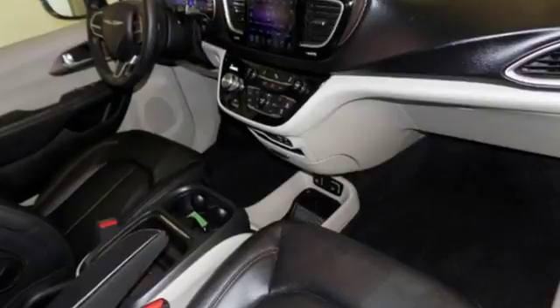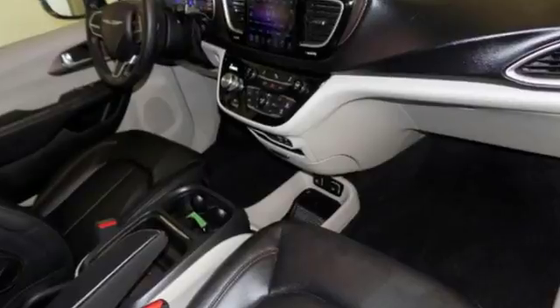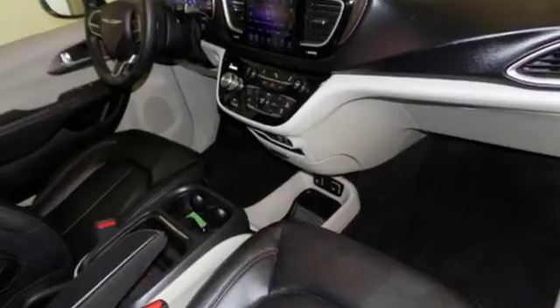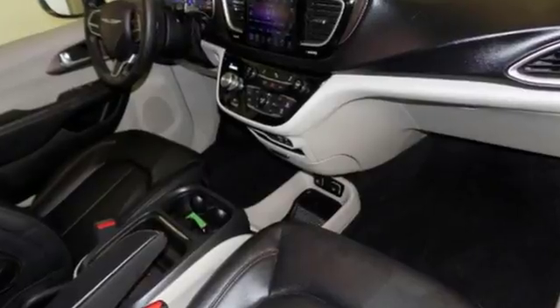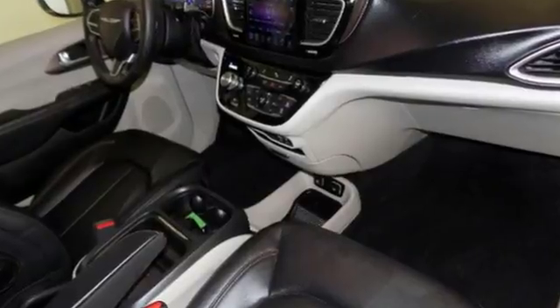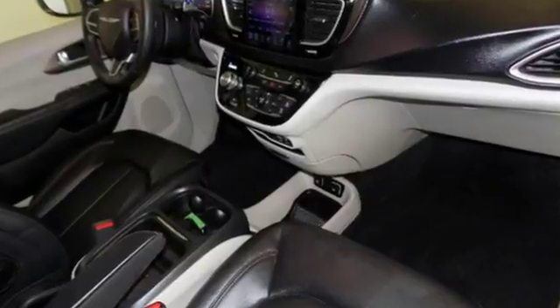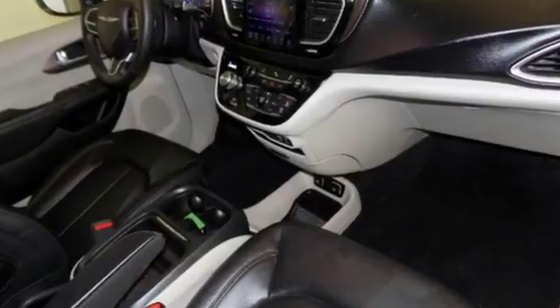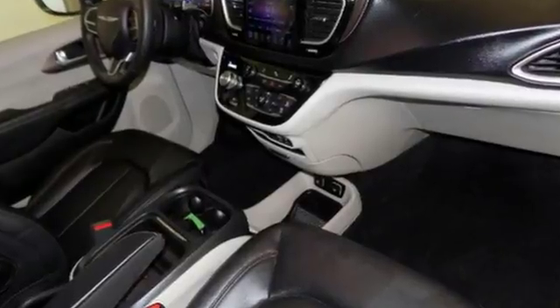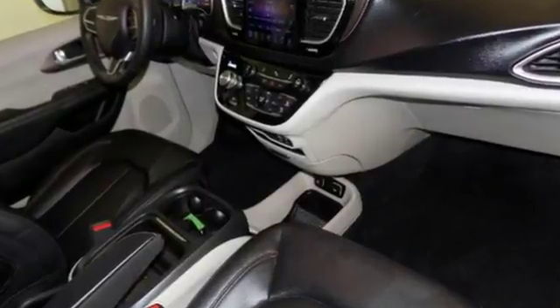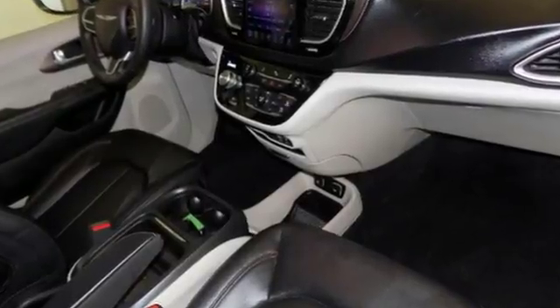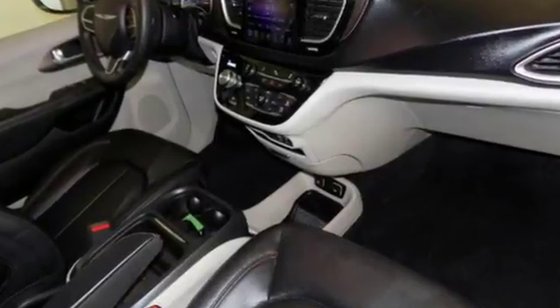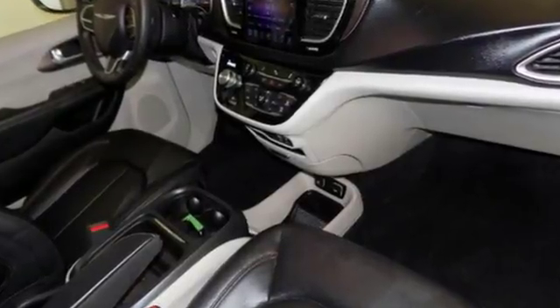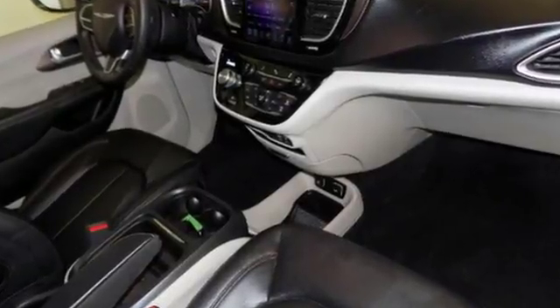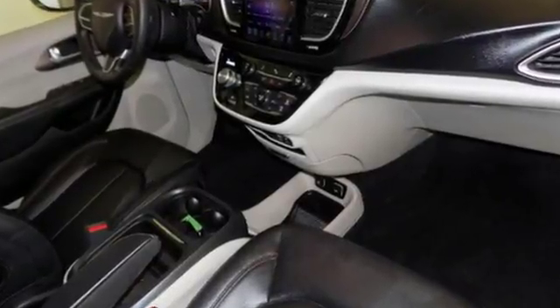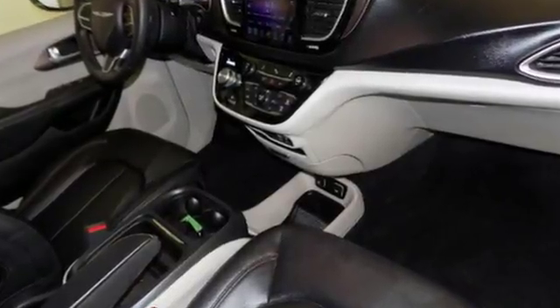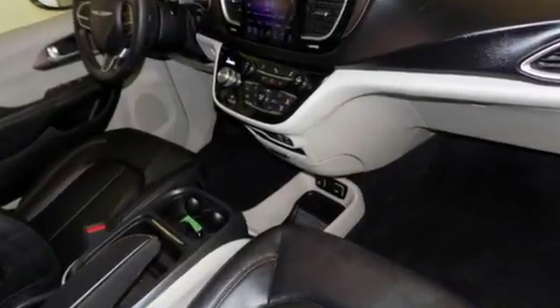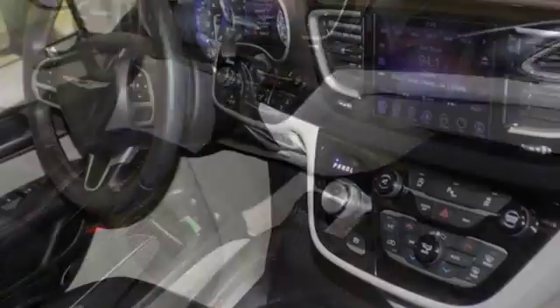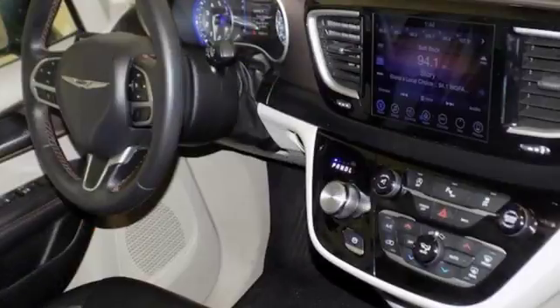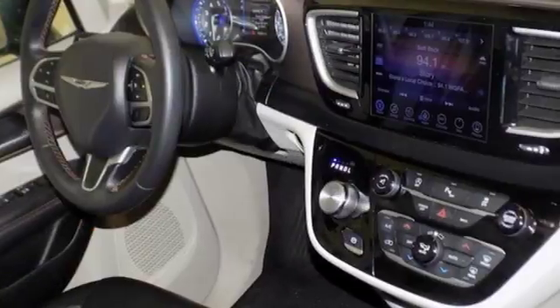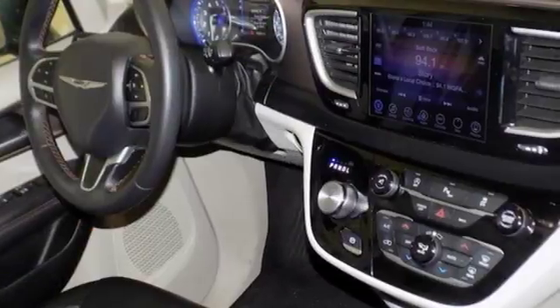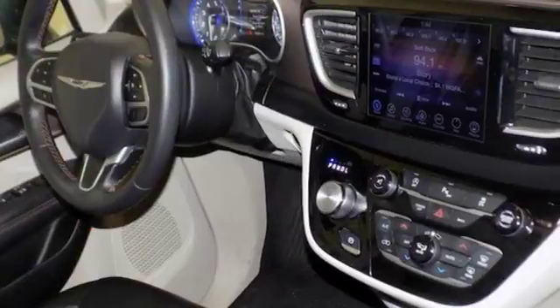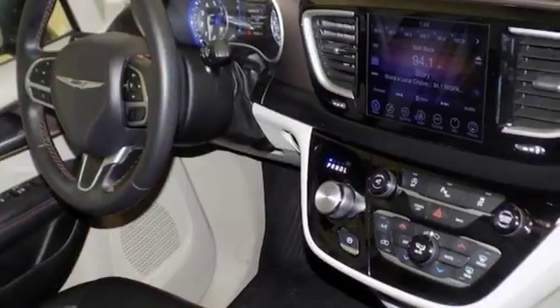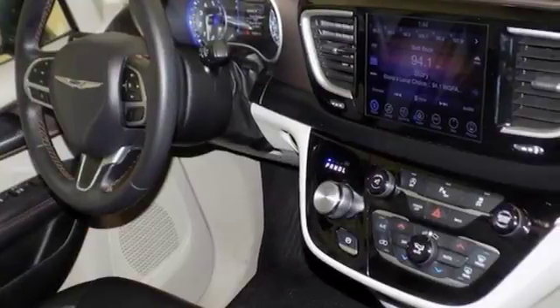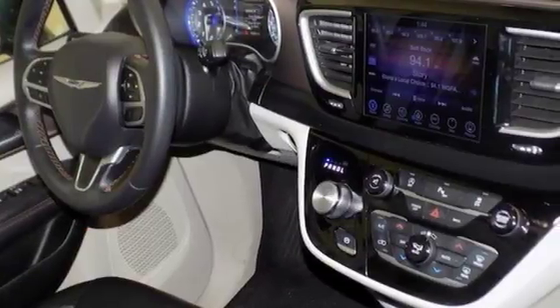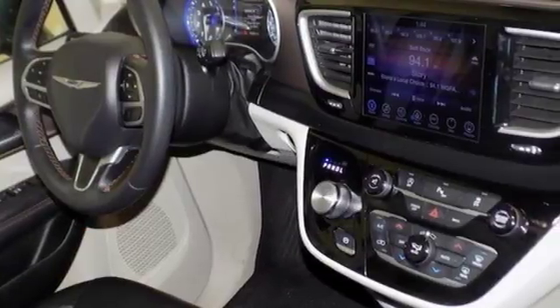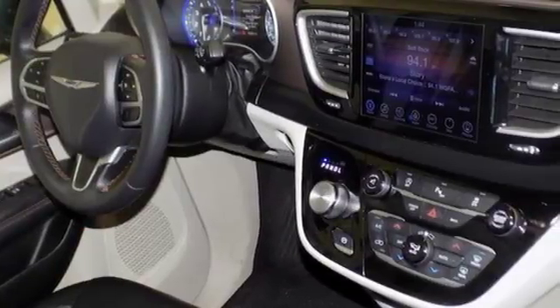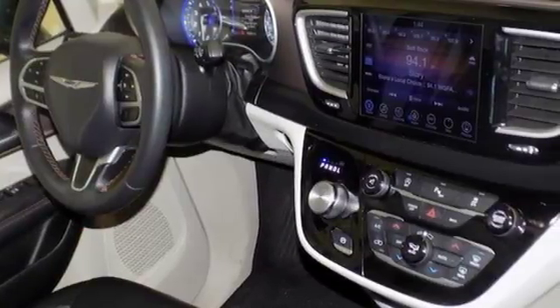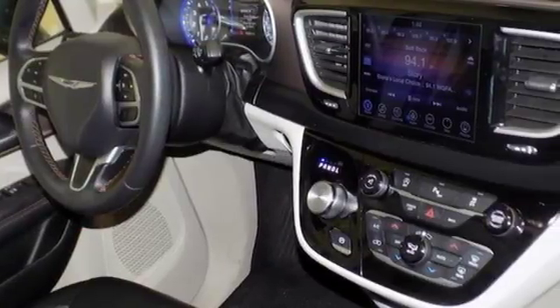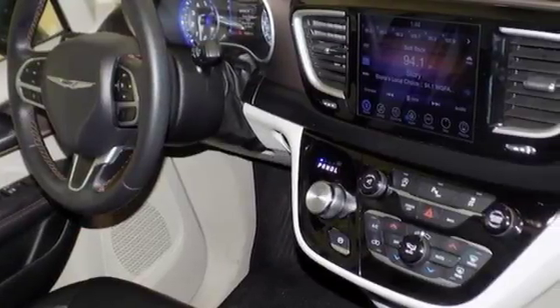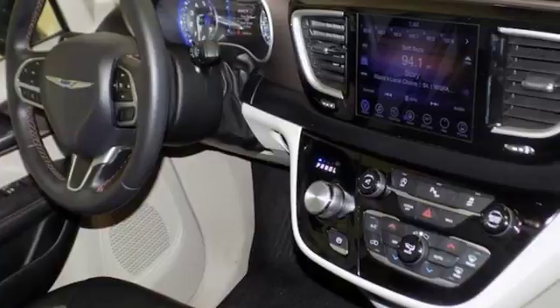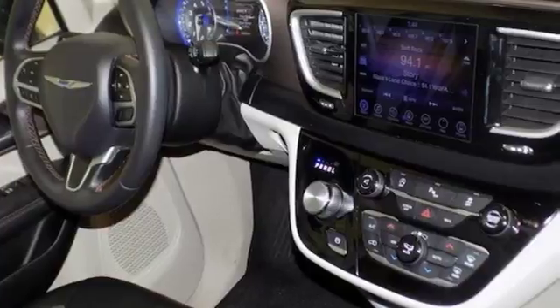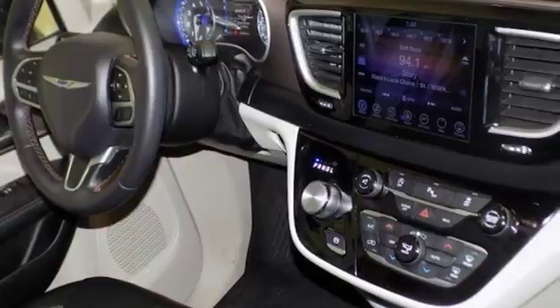Stay connected with a touch screen display, integrated voice command with Bluetooth, and the USB media hub.